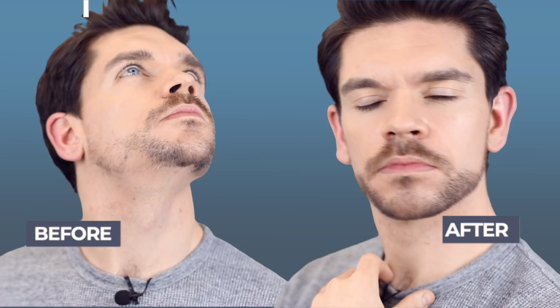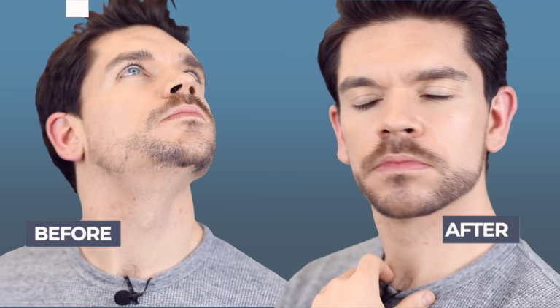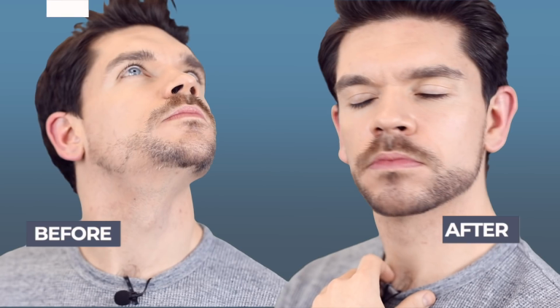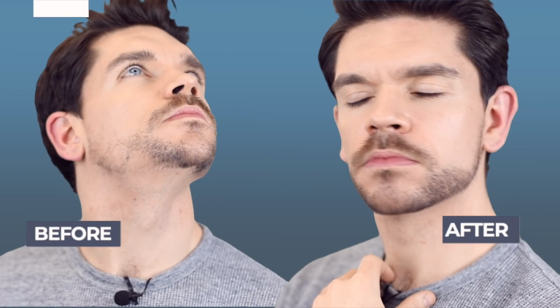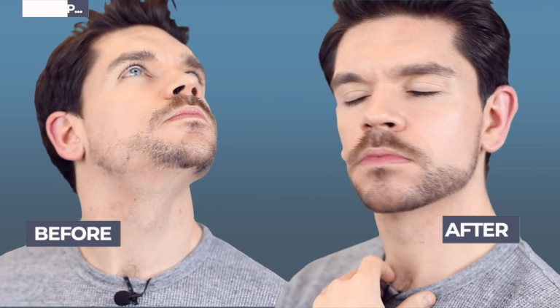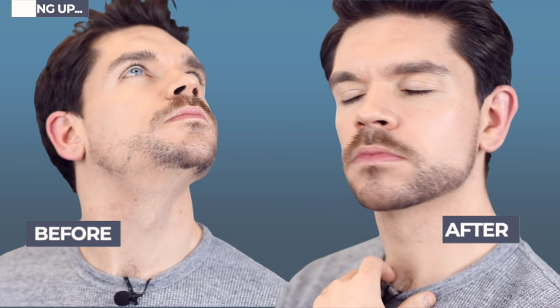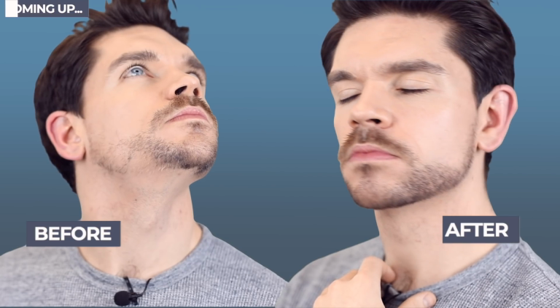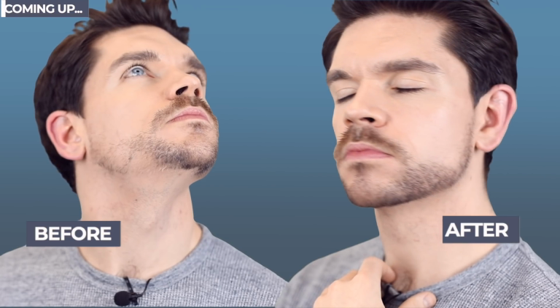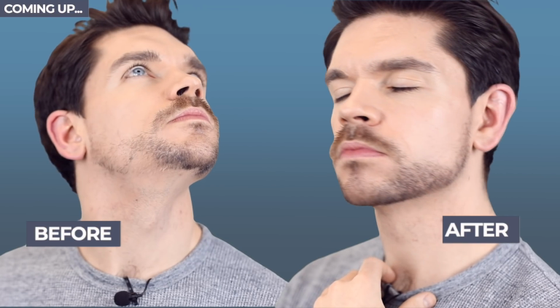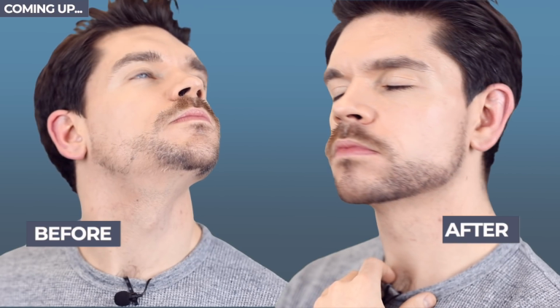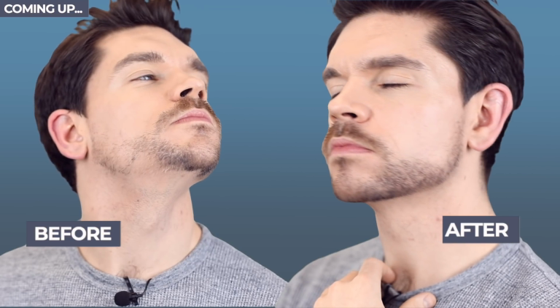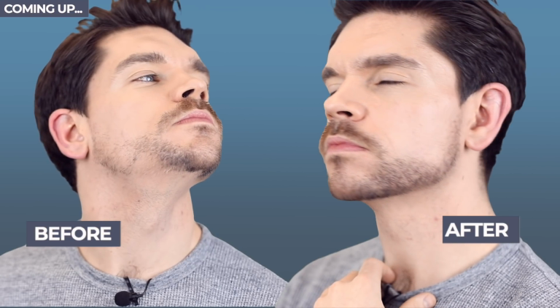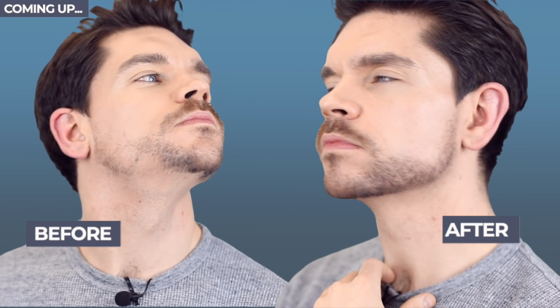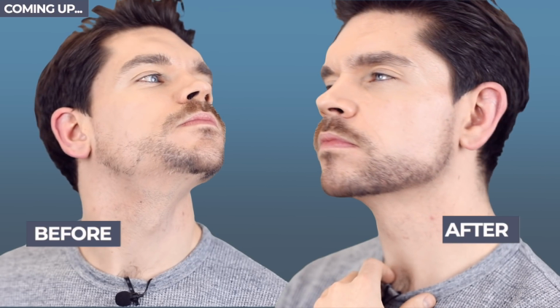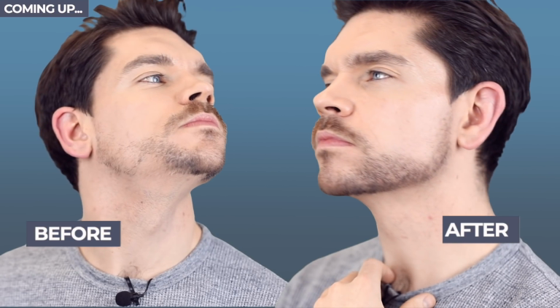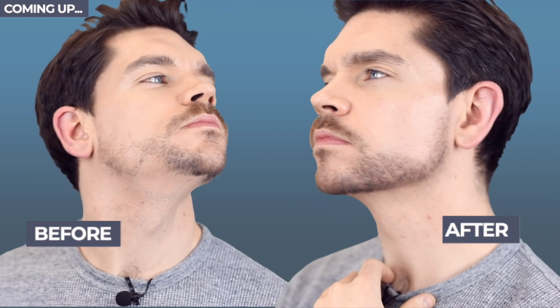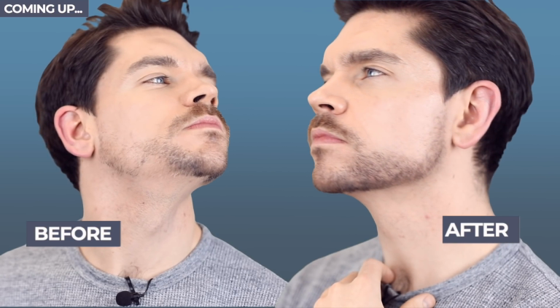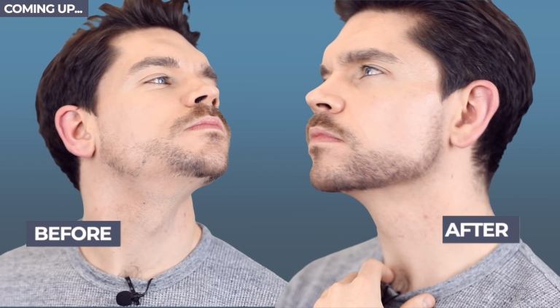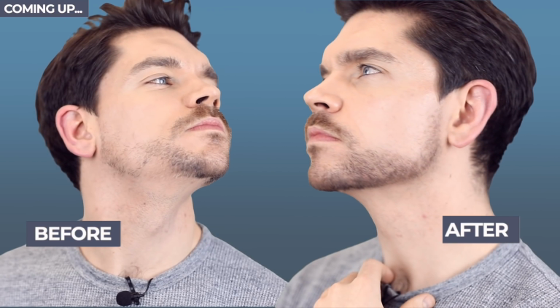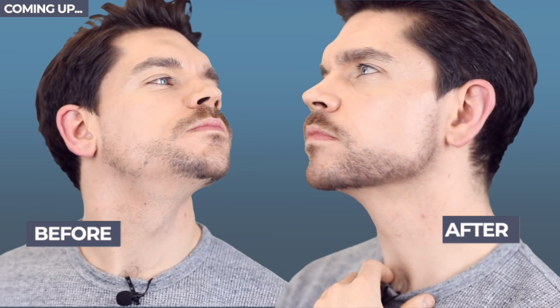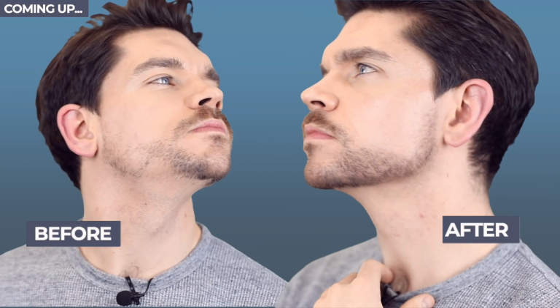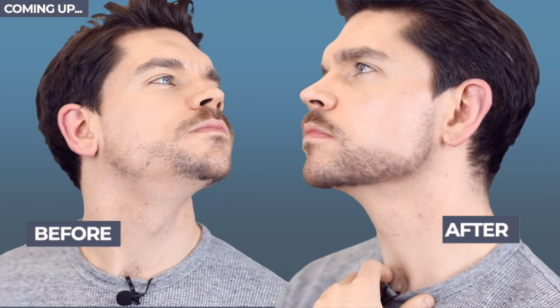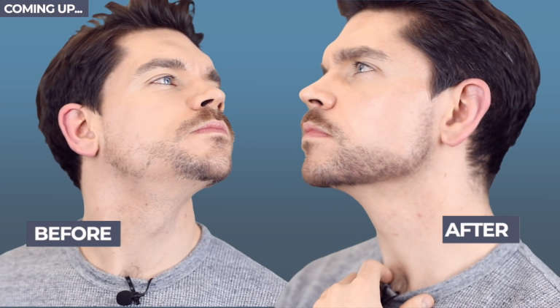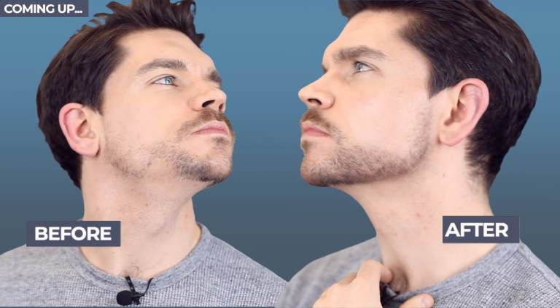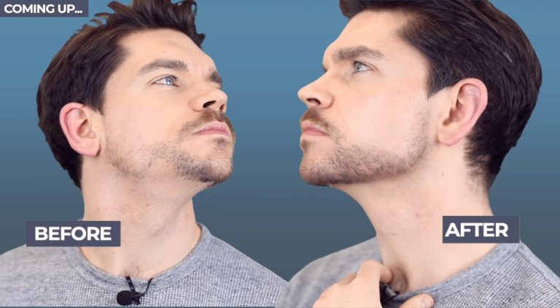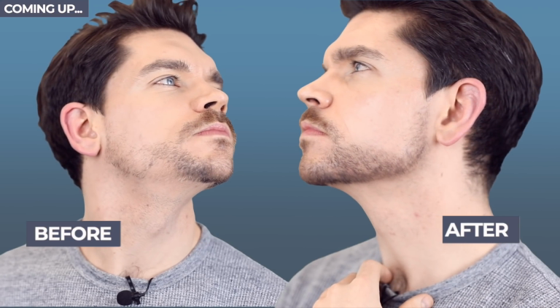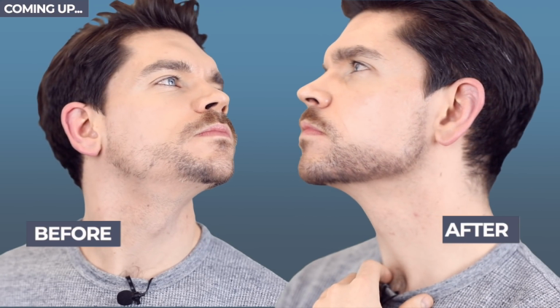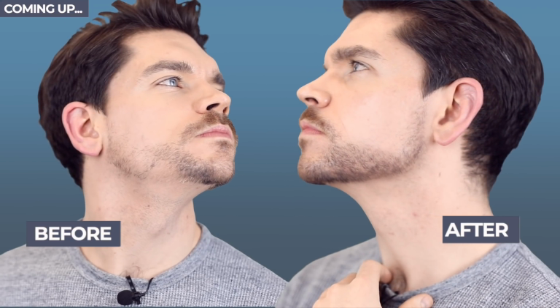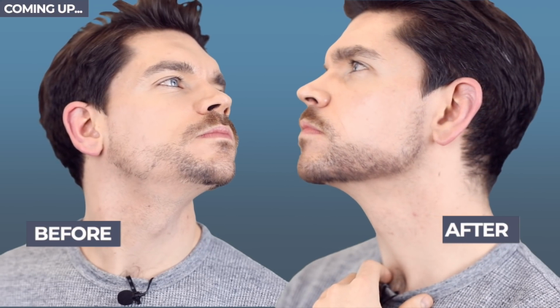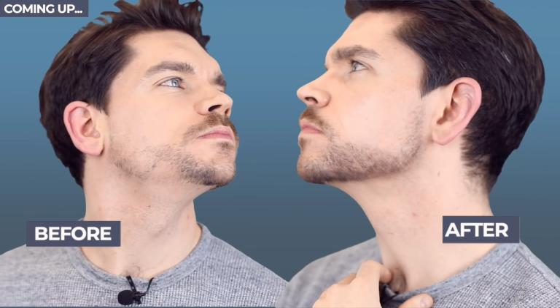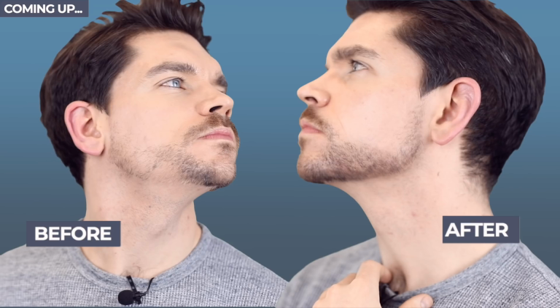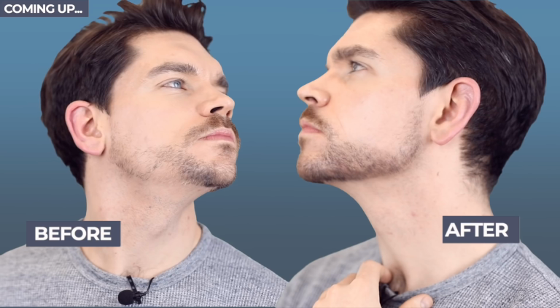Watch on to see this very quick and cheap hack to fix your patchy beard.